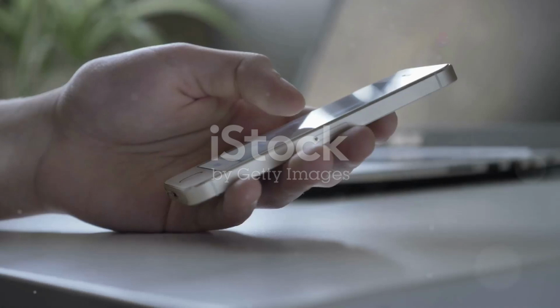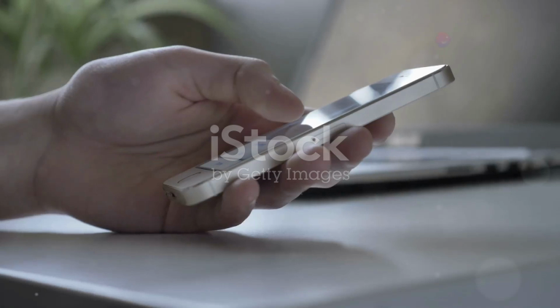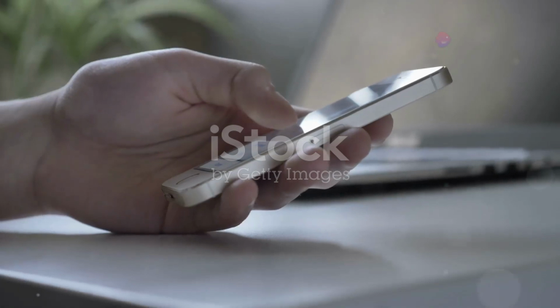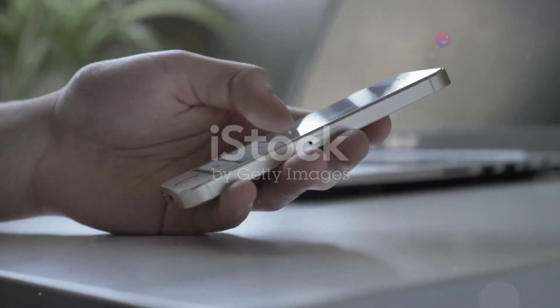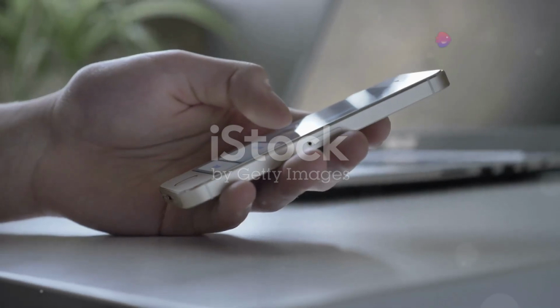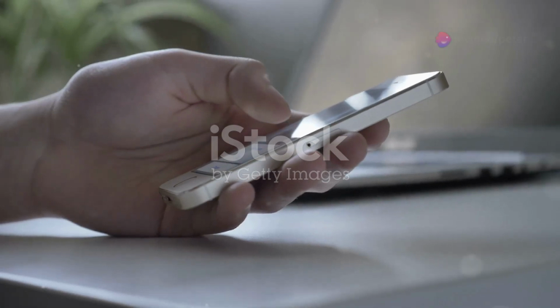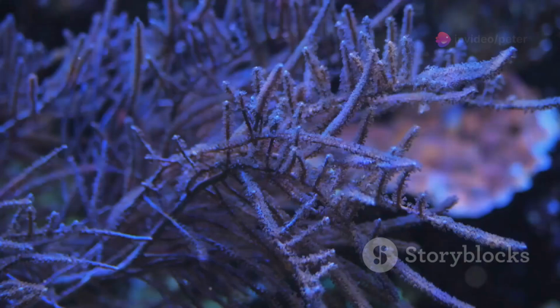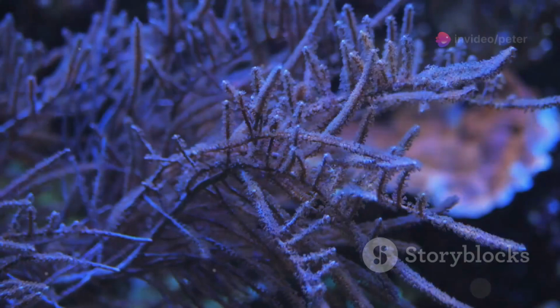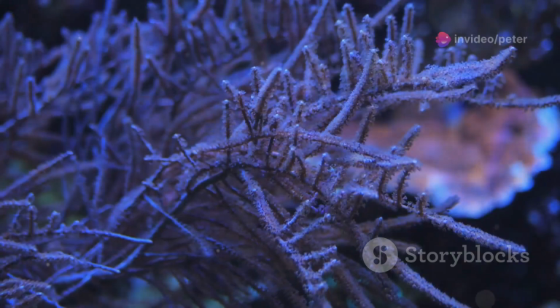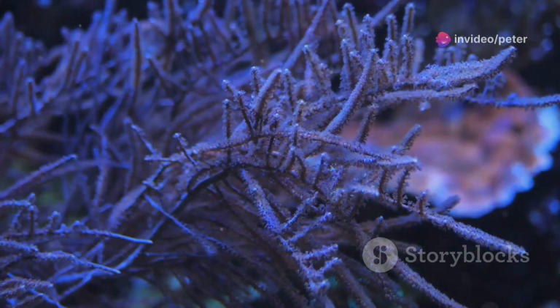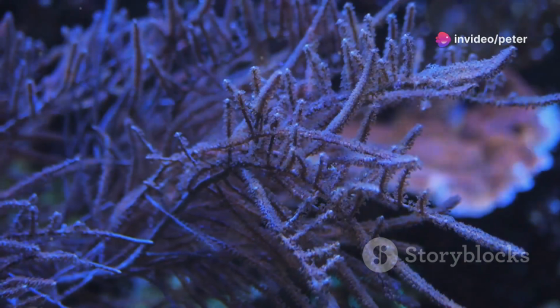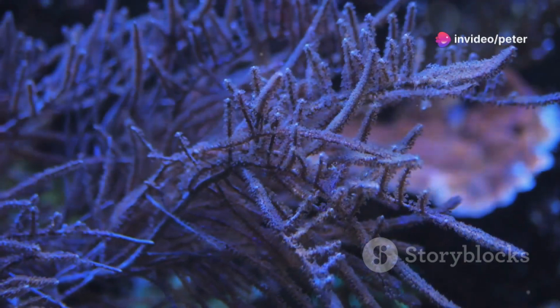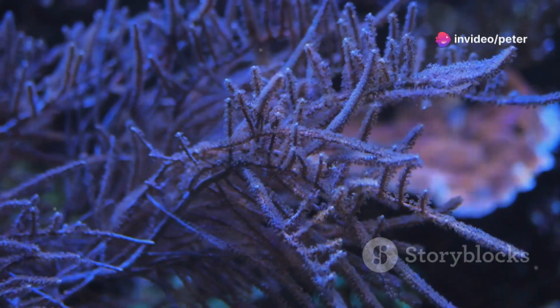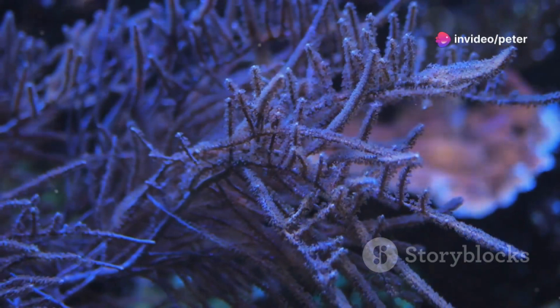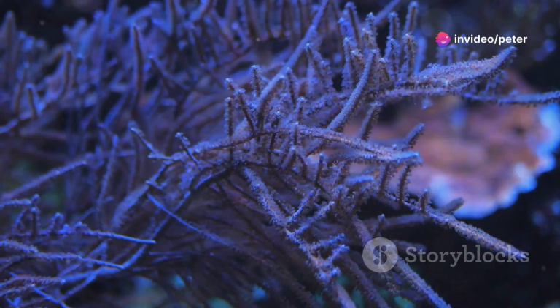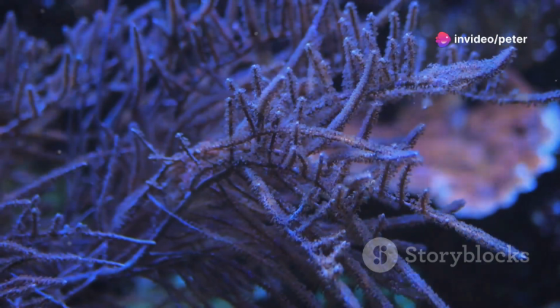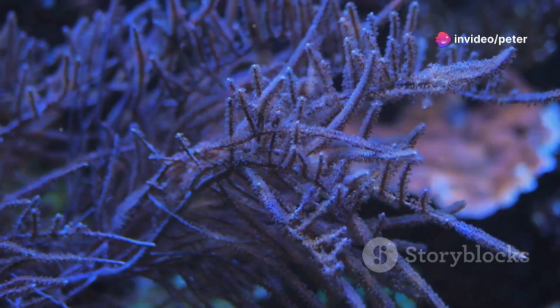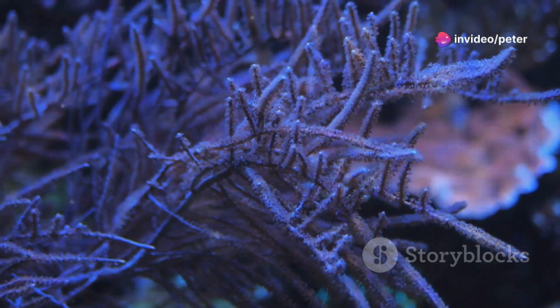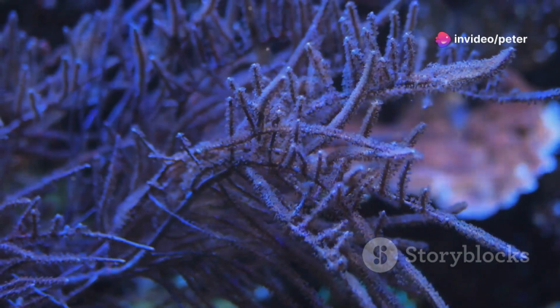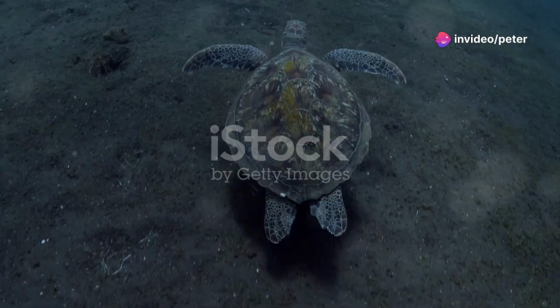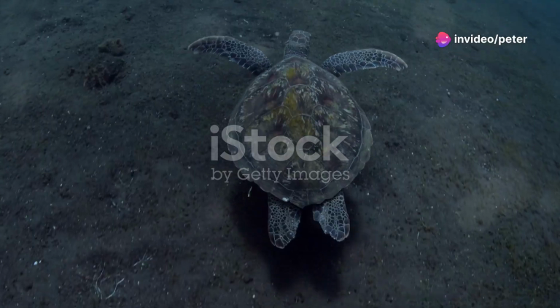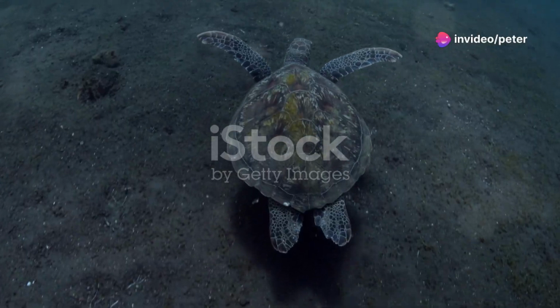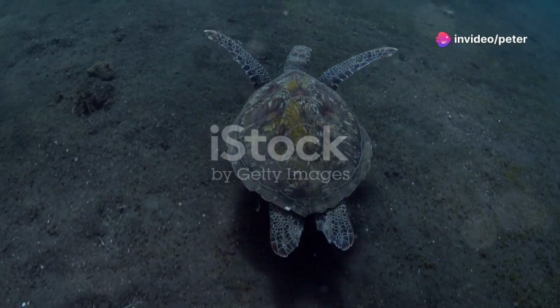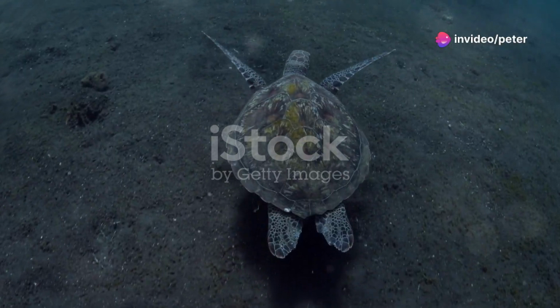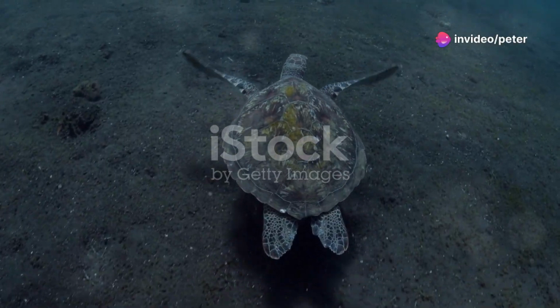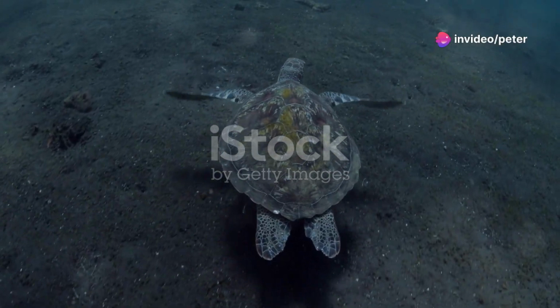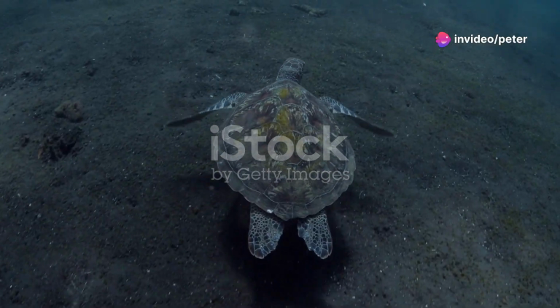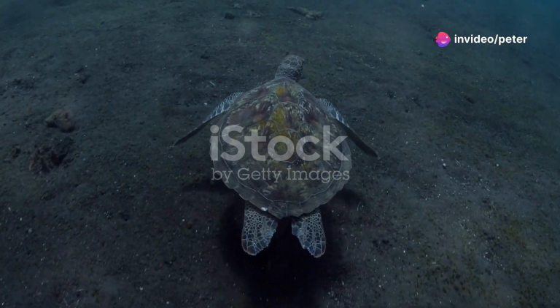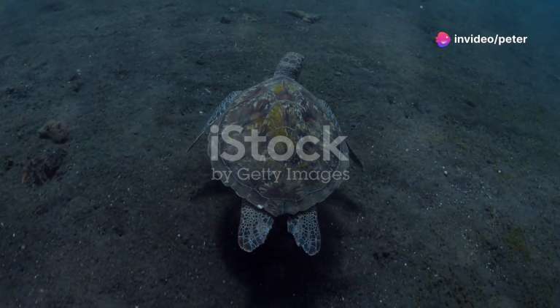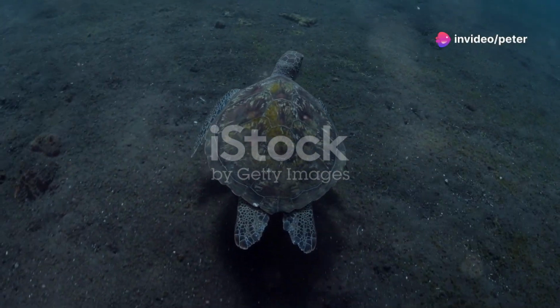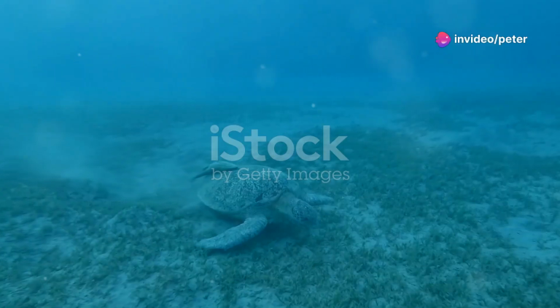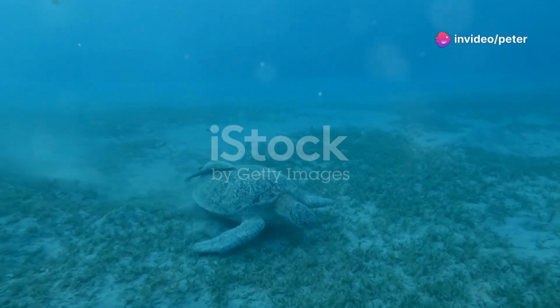Stop scrolling. You need to see these adorable sea creatures. First up, the green turtle.